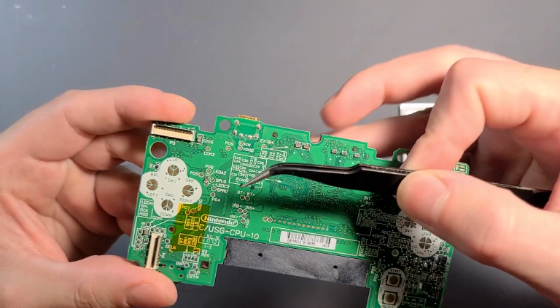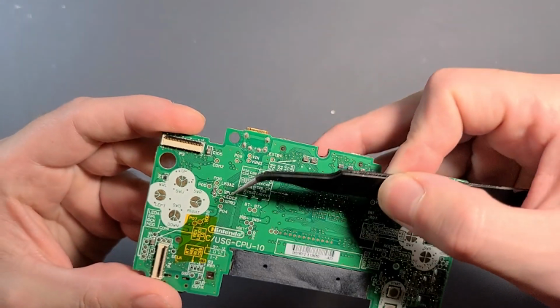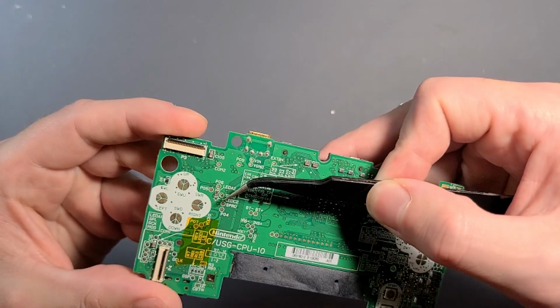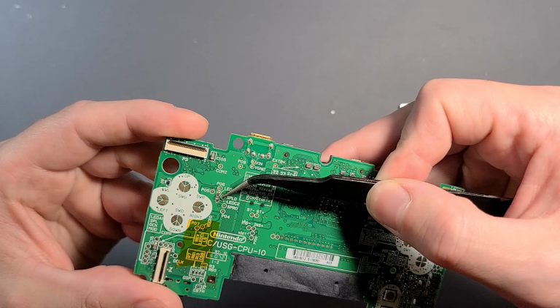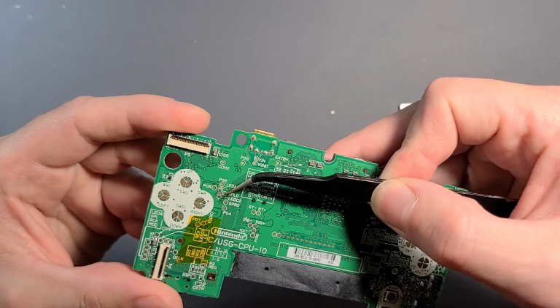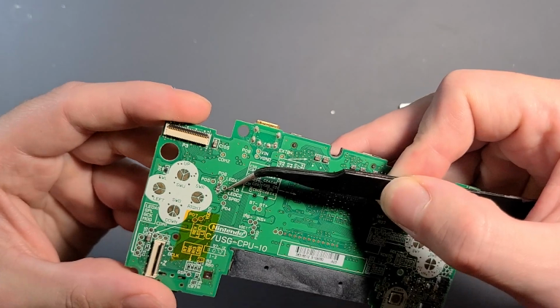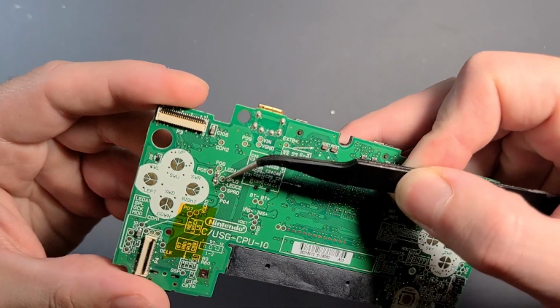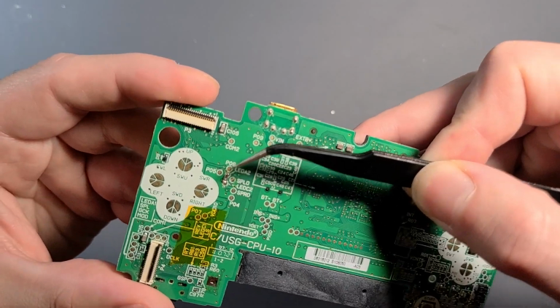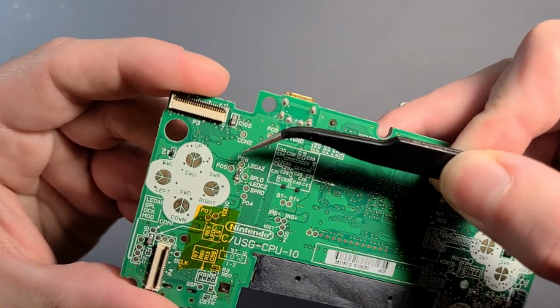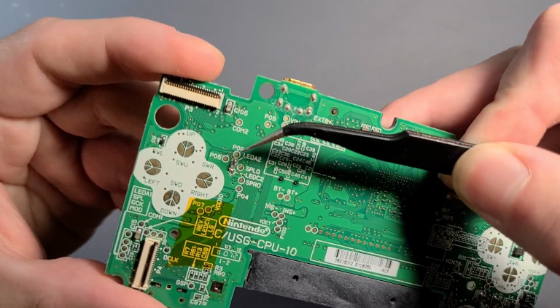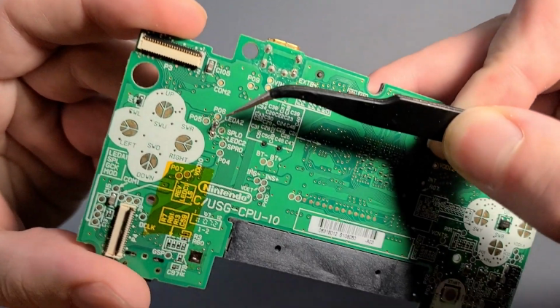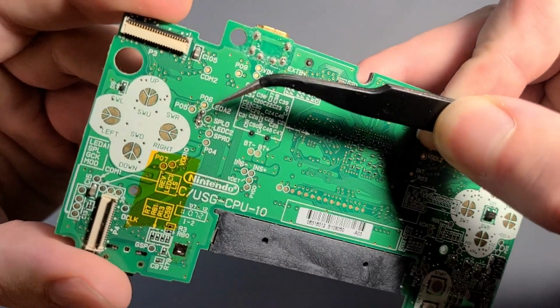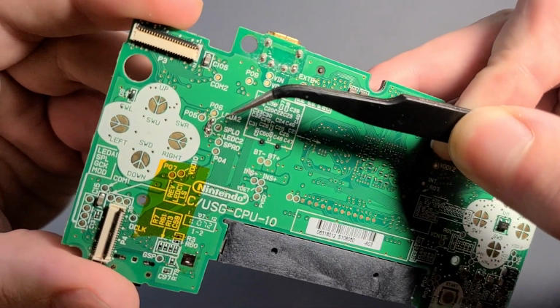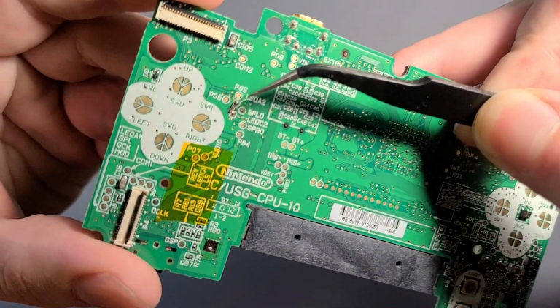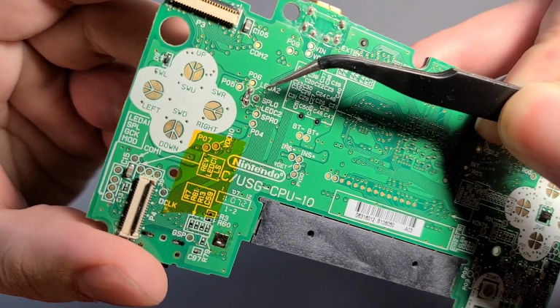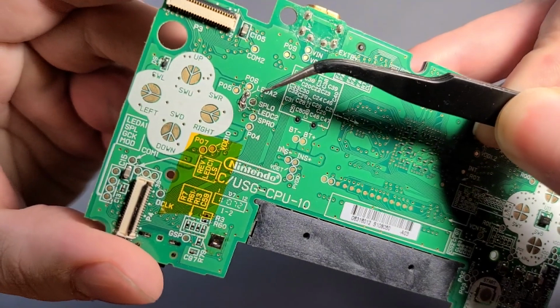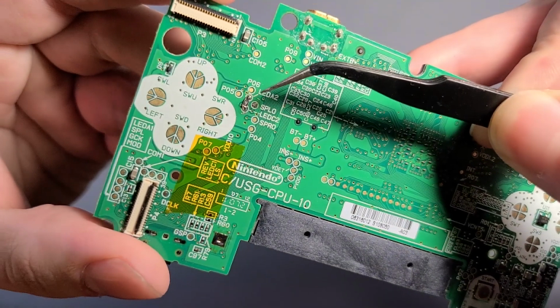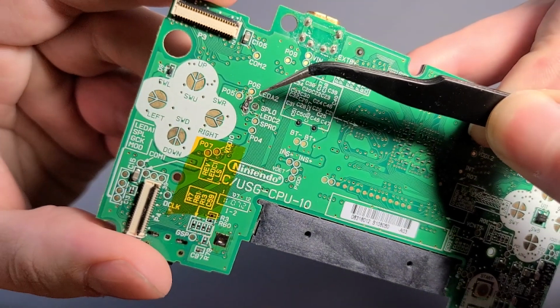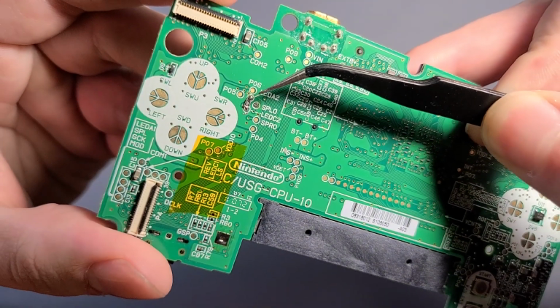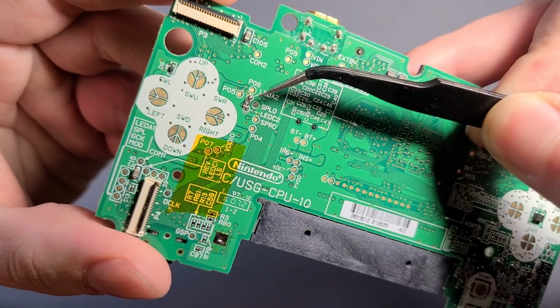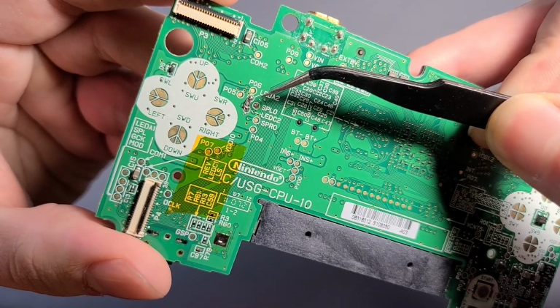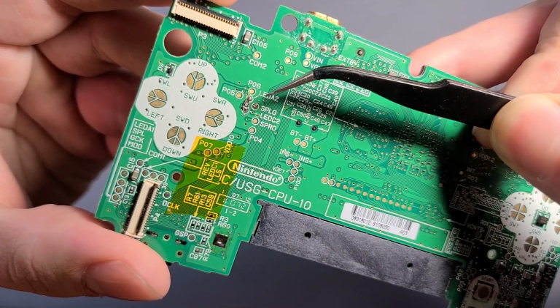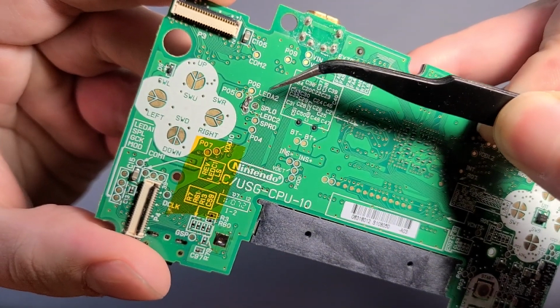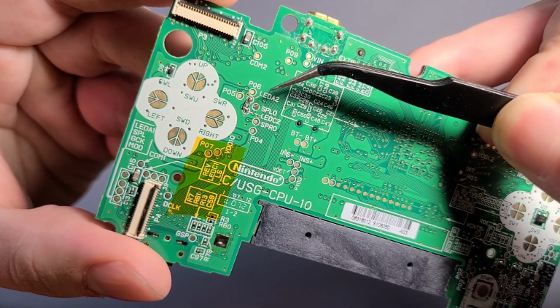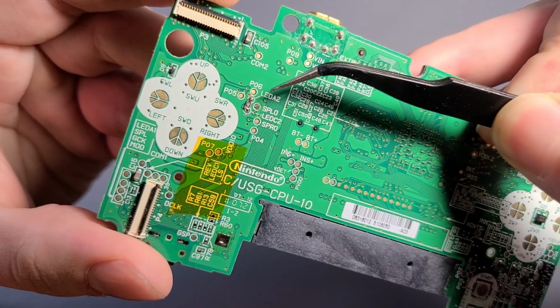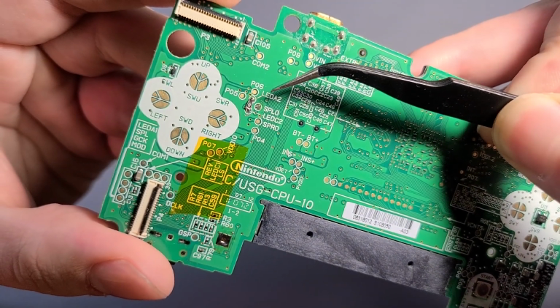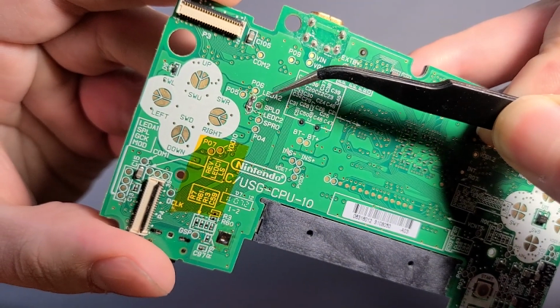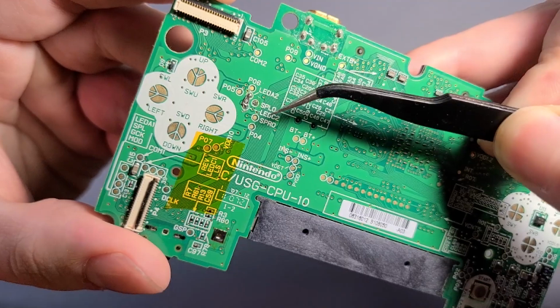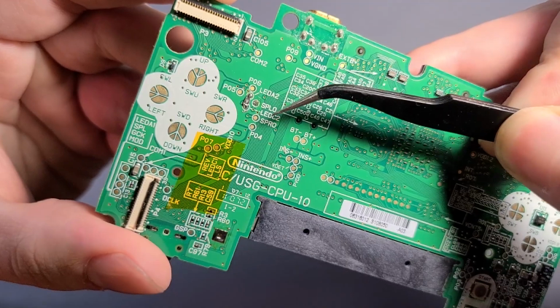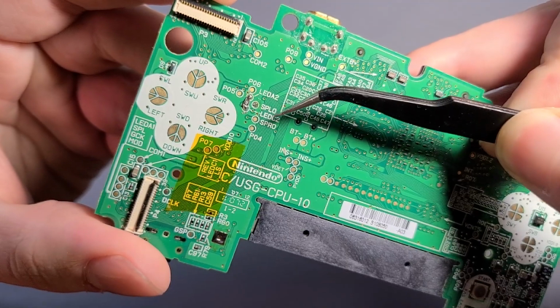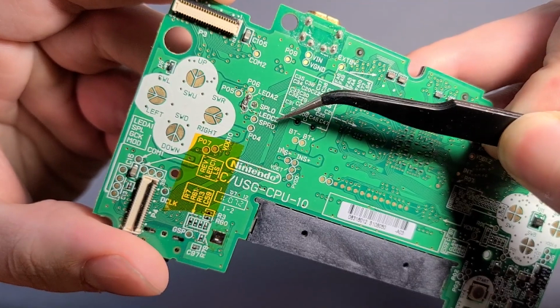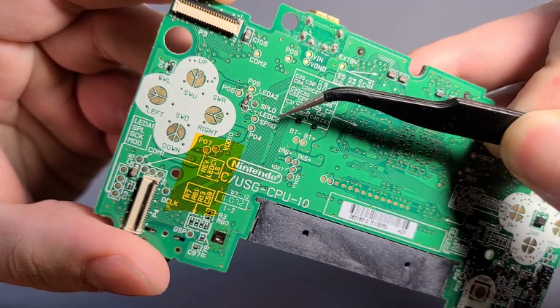You can see it applied here. The resistor just lands between LED A2 and LED C2.